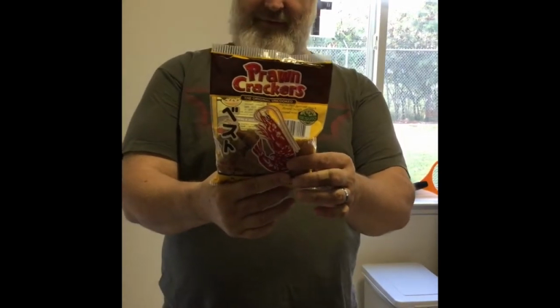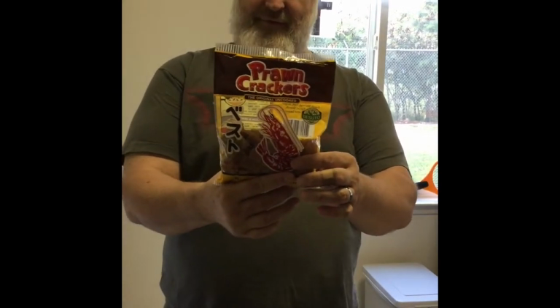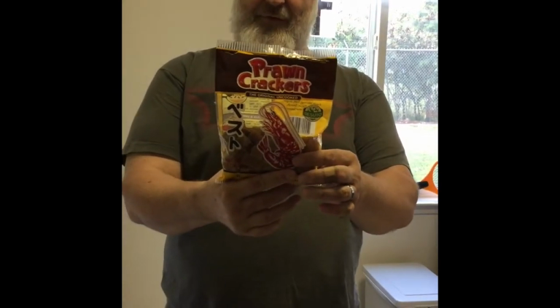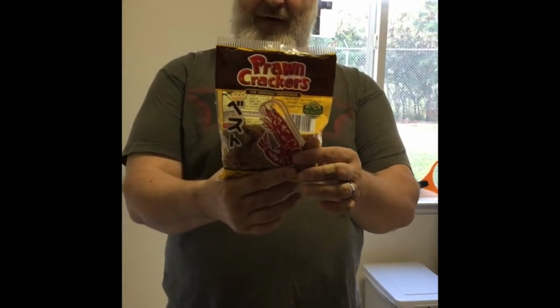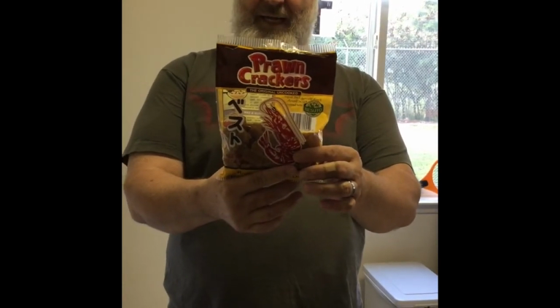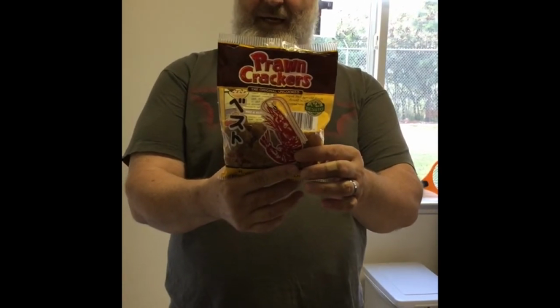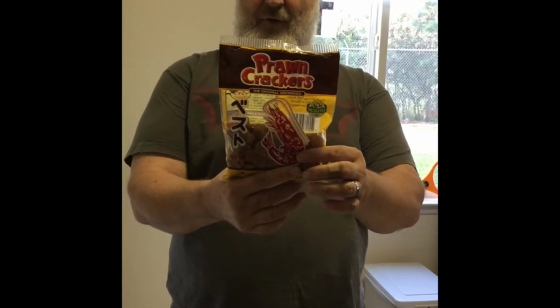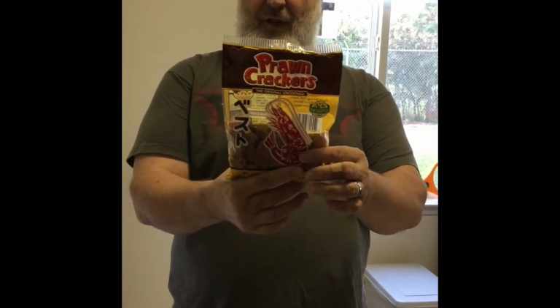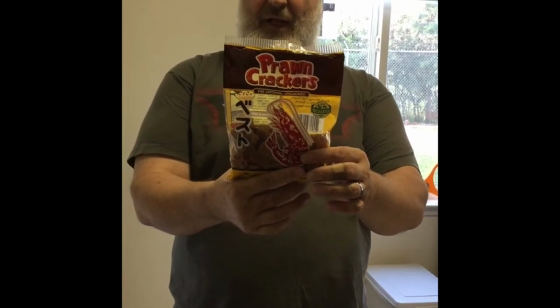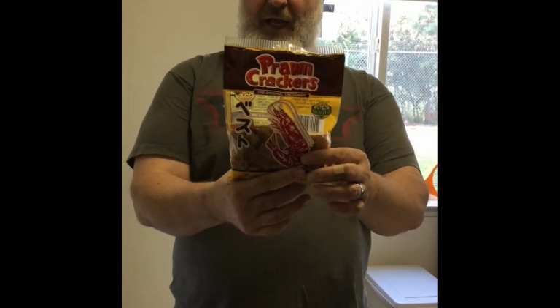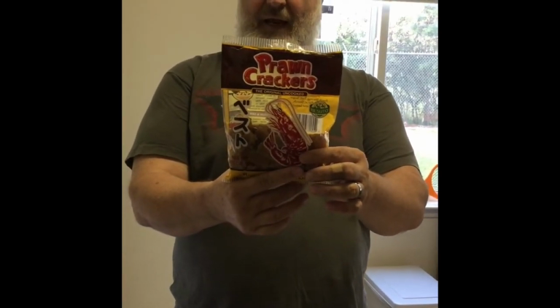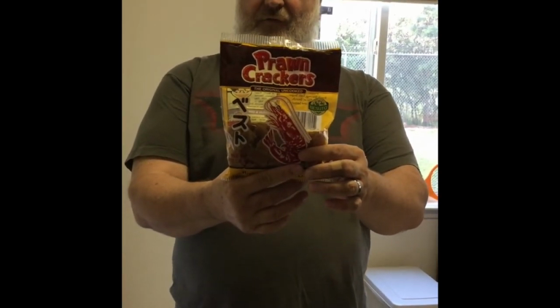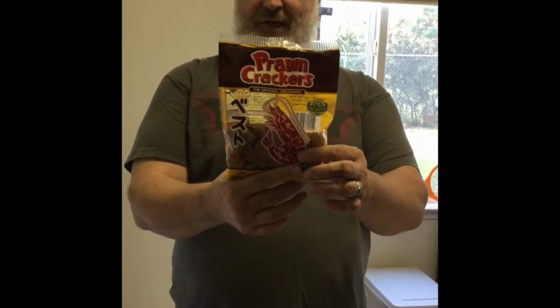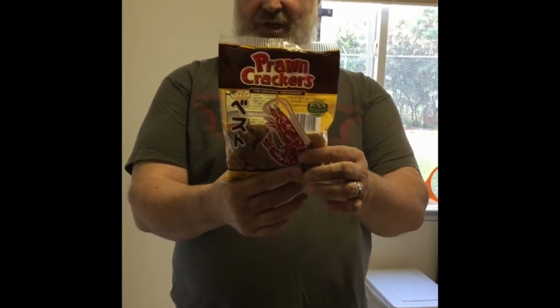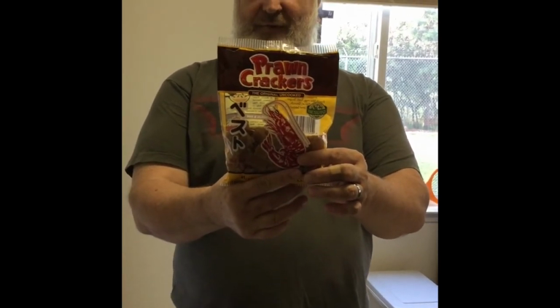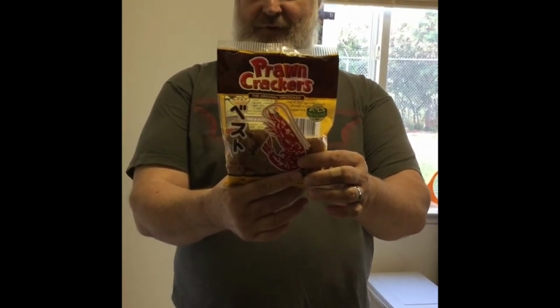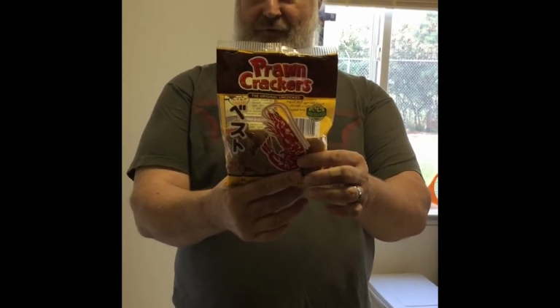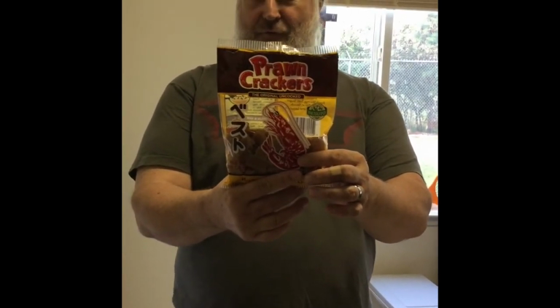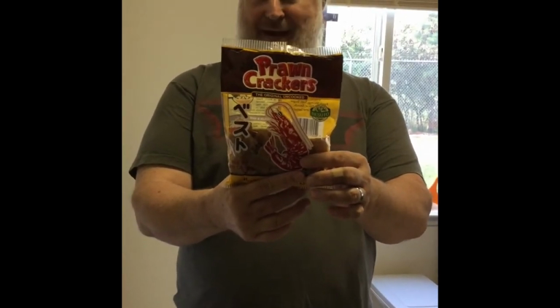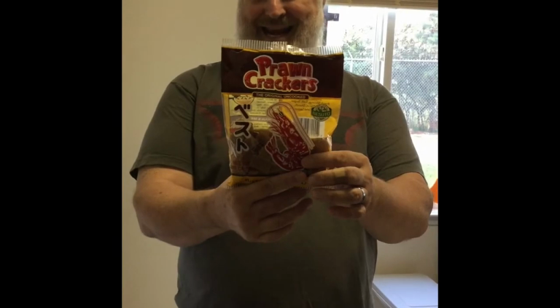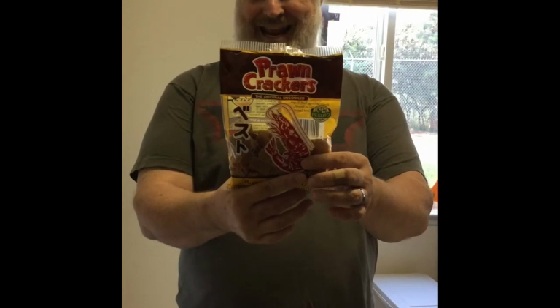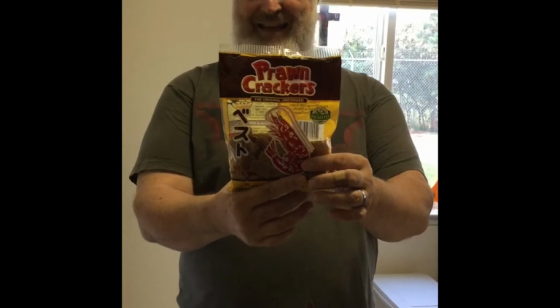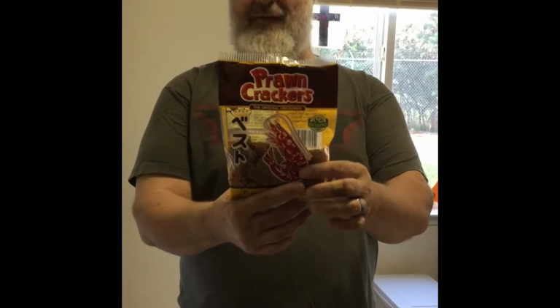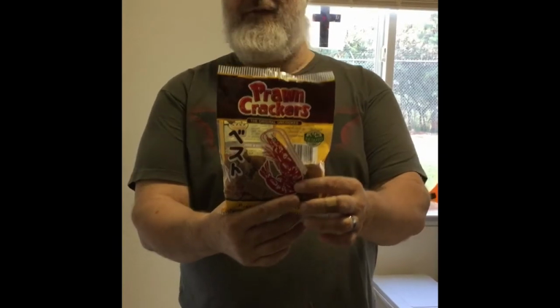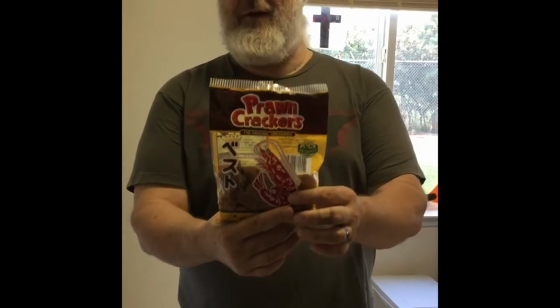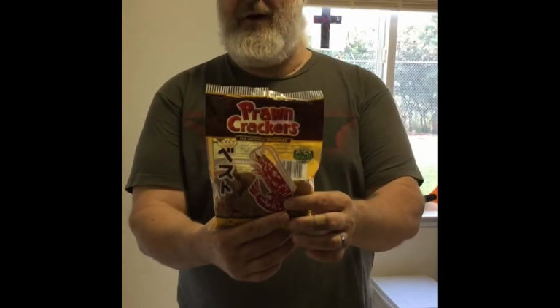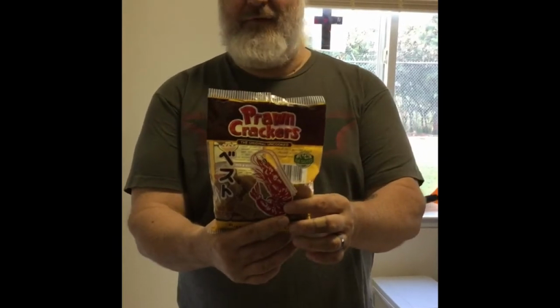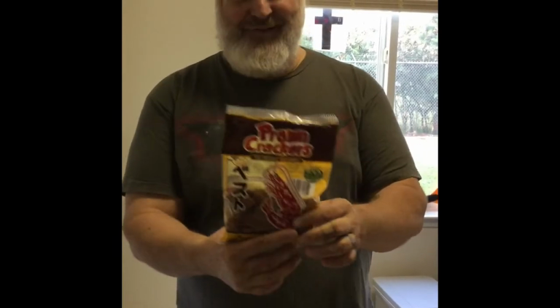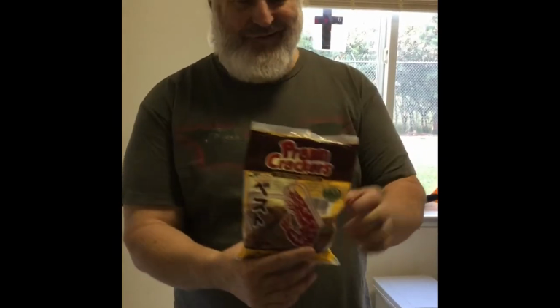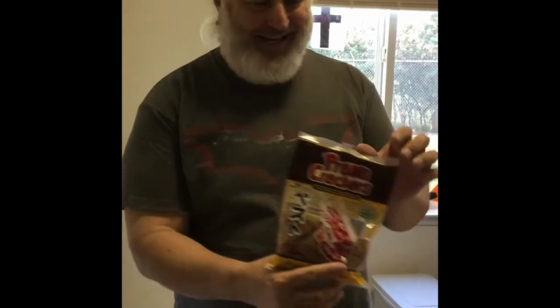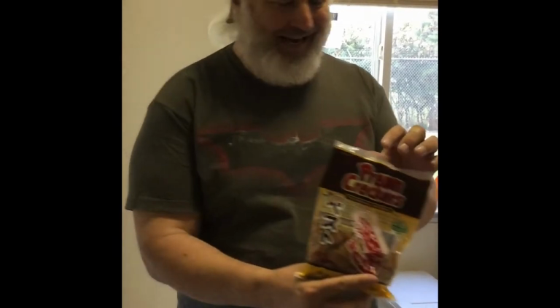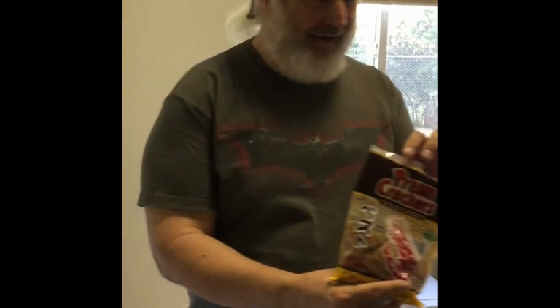Looks great. Heat oil, fry the chips, drain, and serve. Let's check it out.